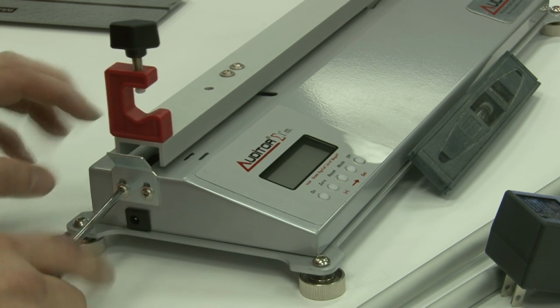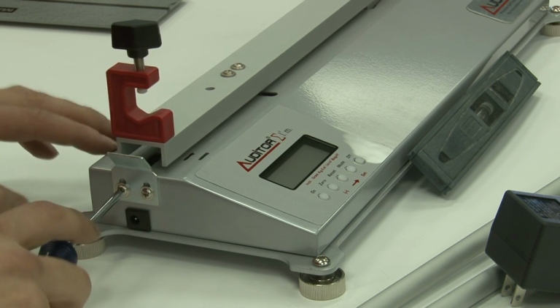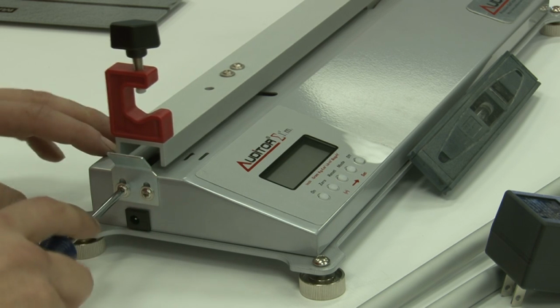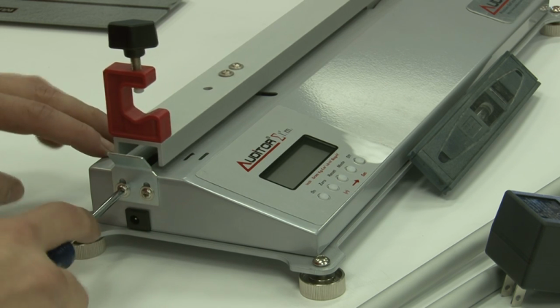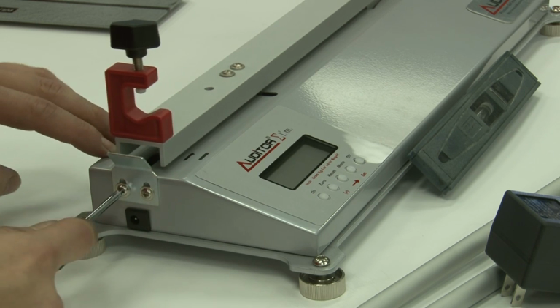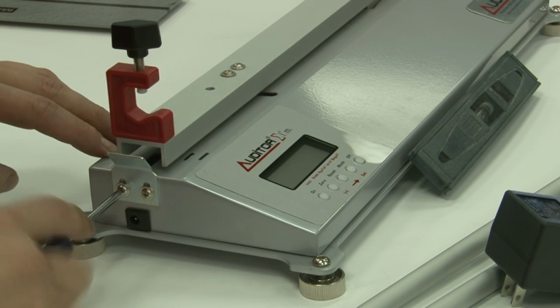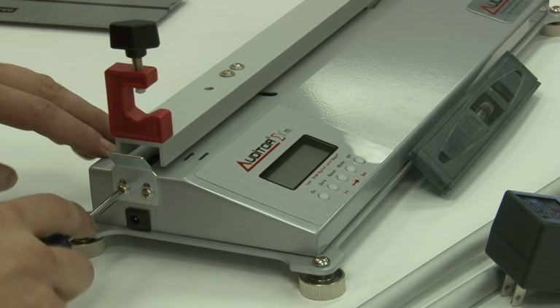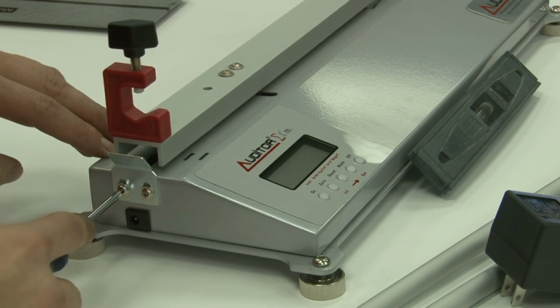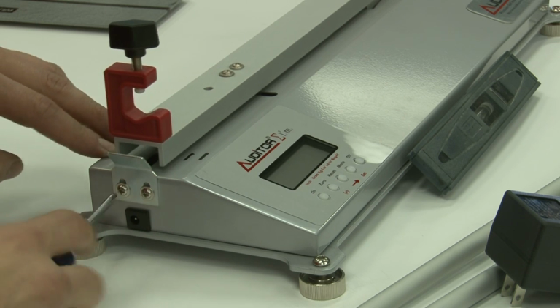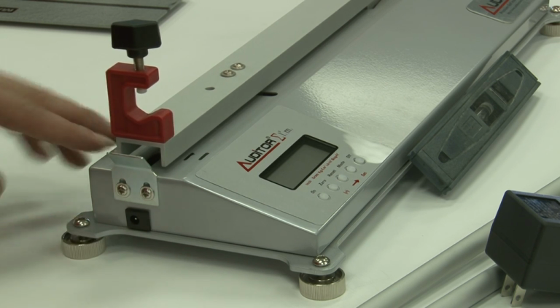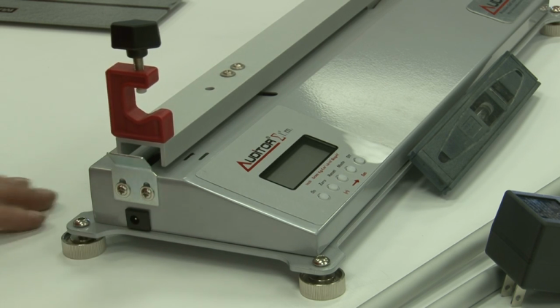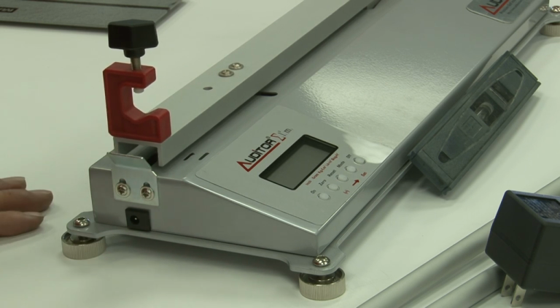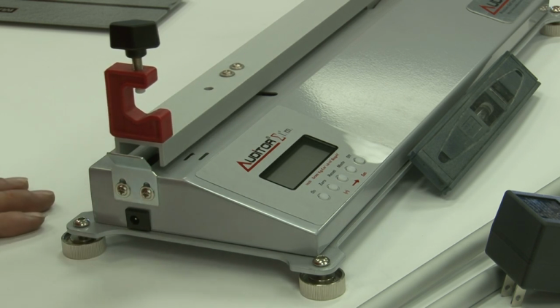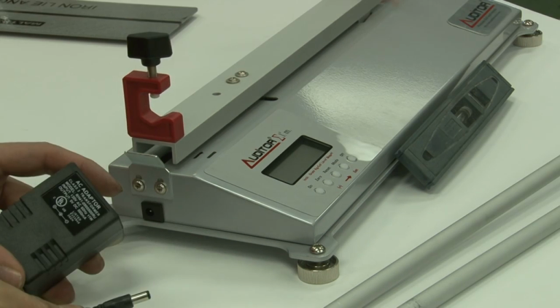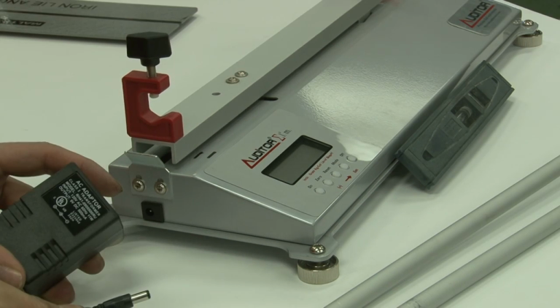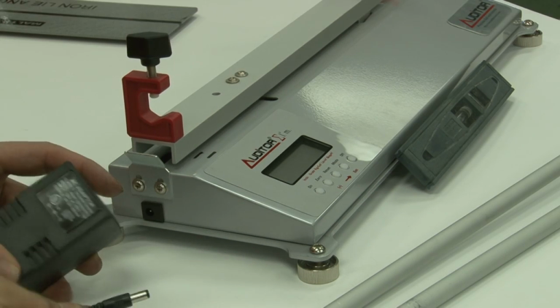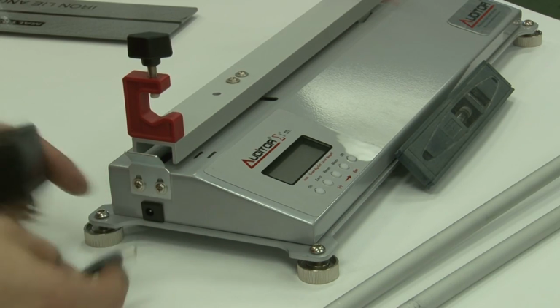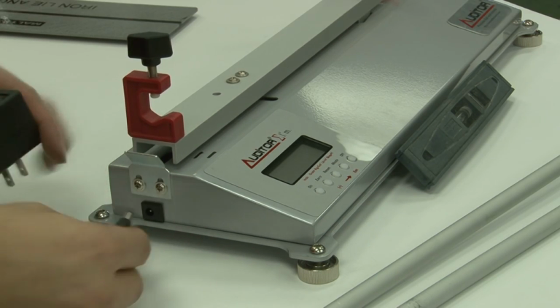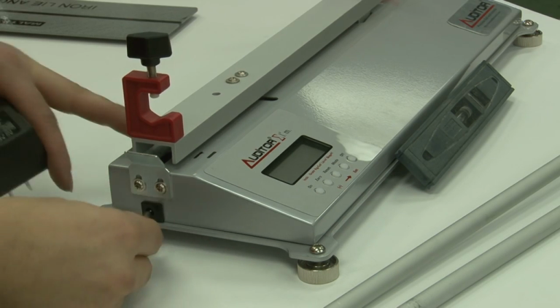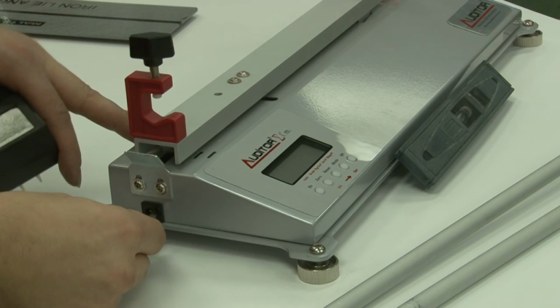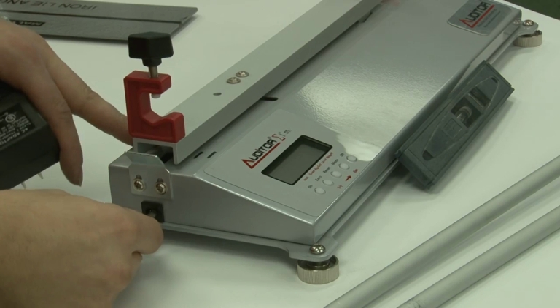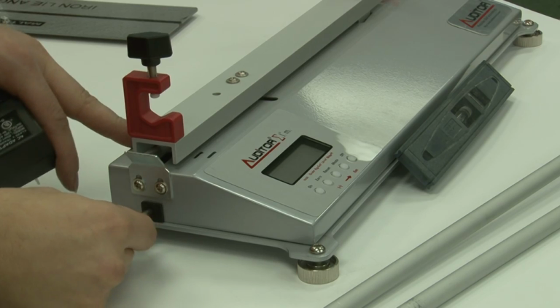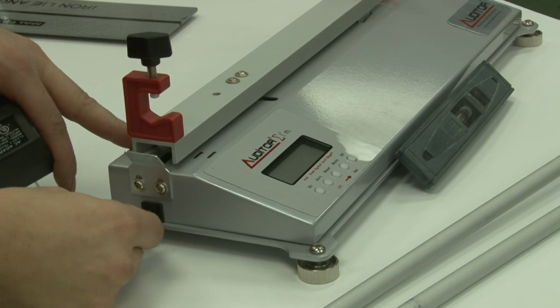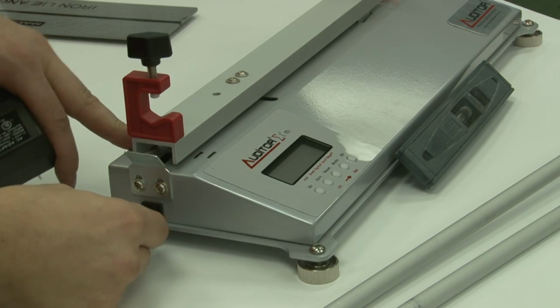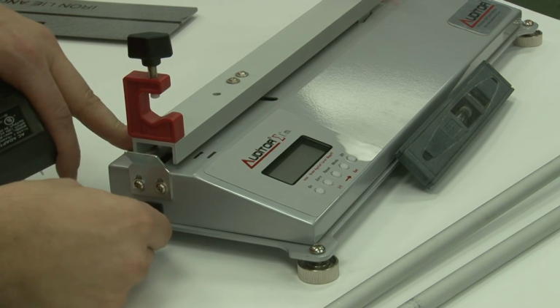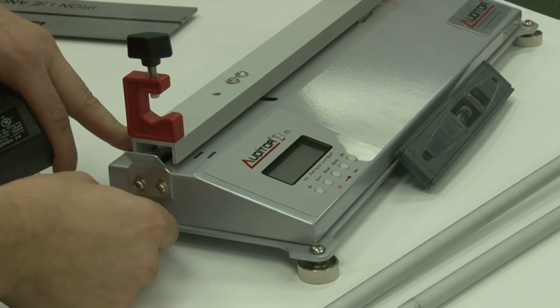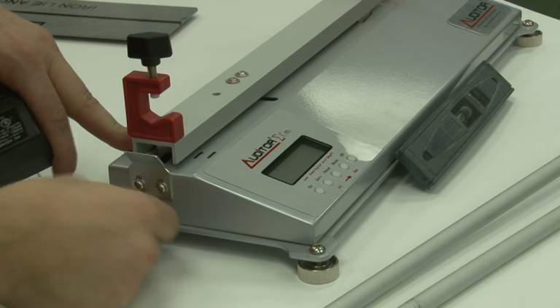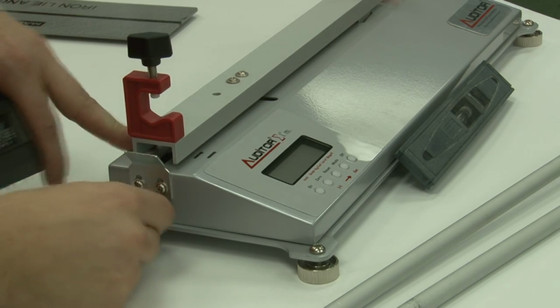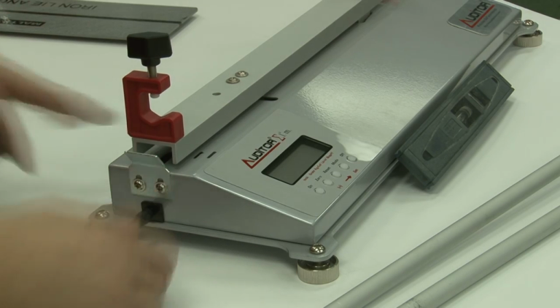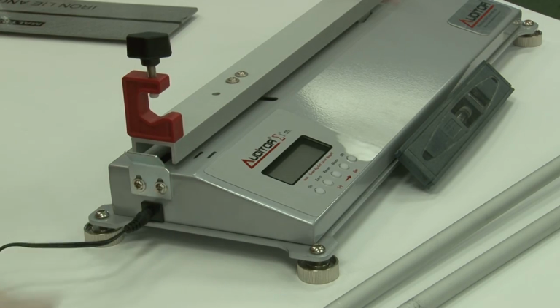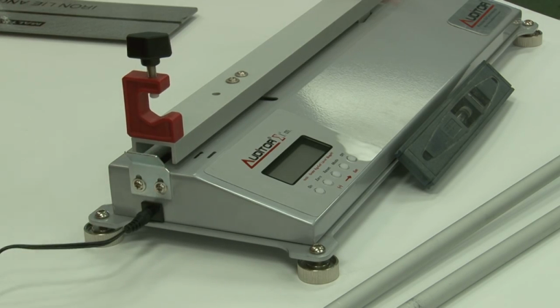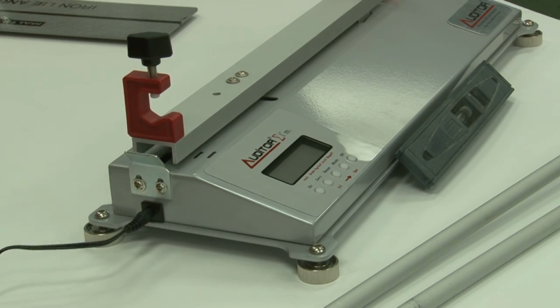The inlet for the power supply is inserted right under the lock. Insert the power supply outlet and plug it in.